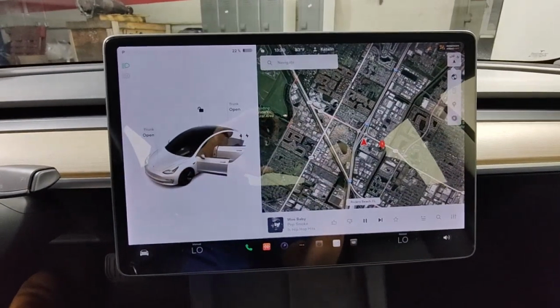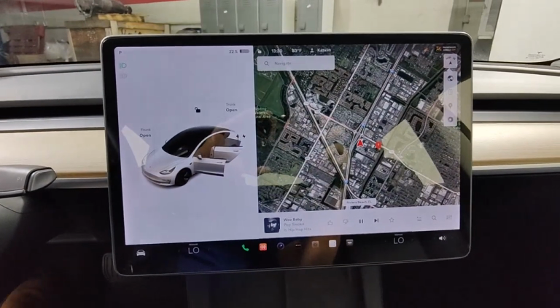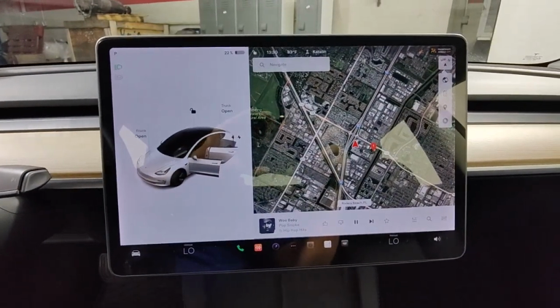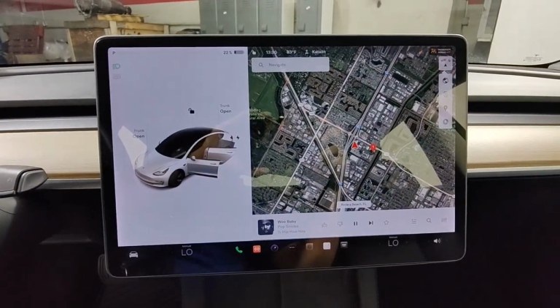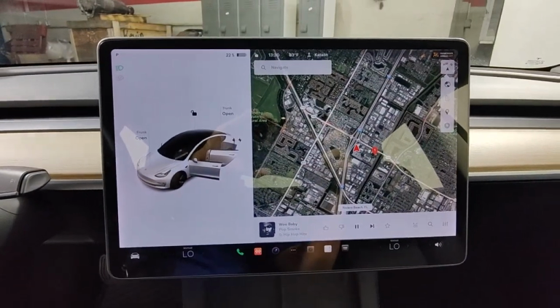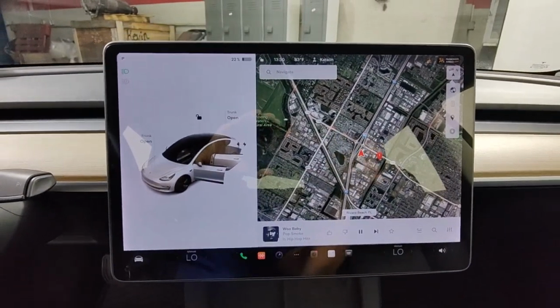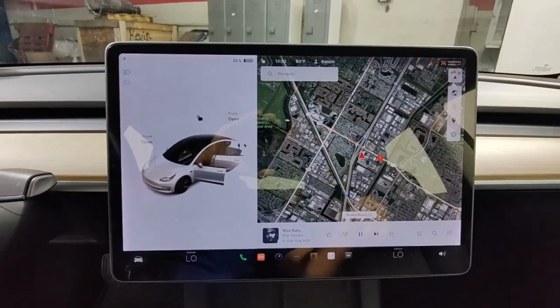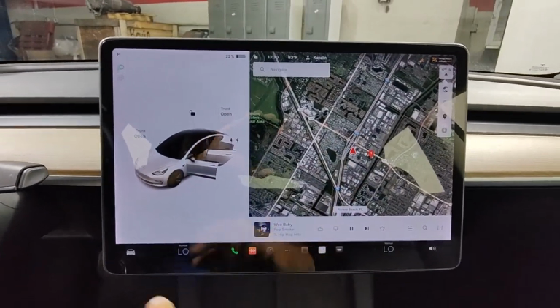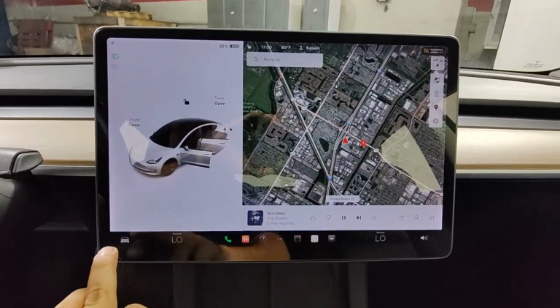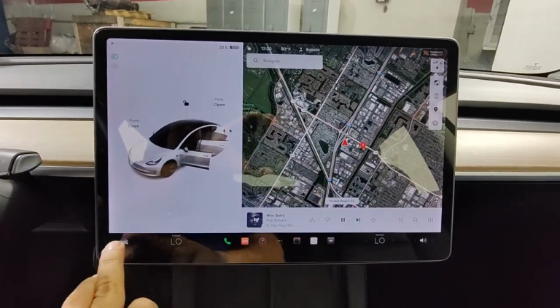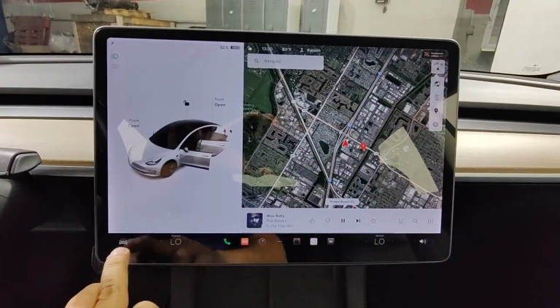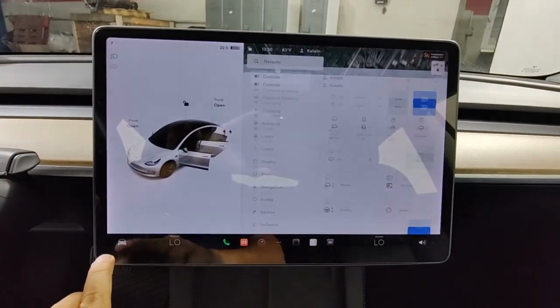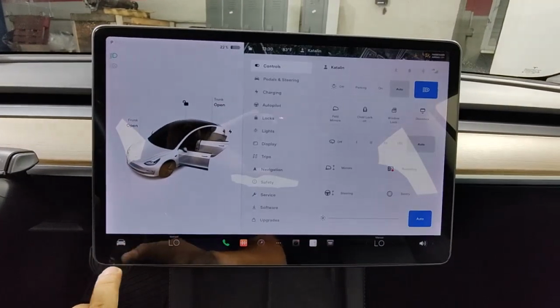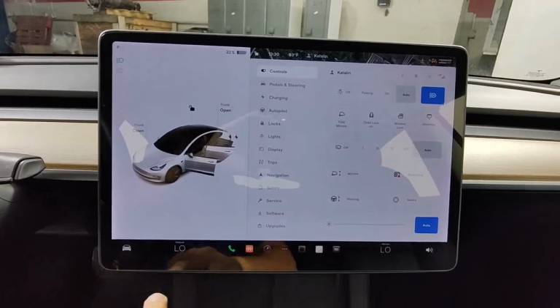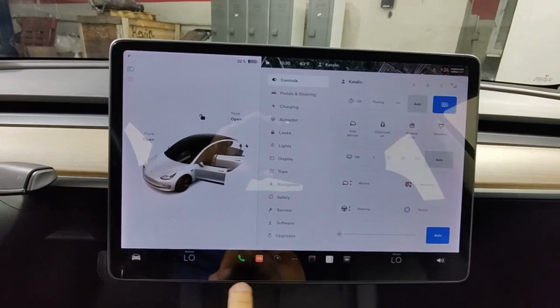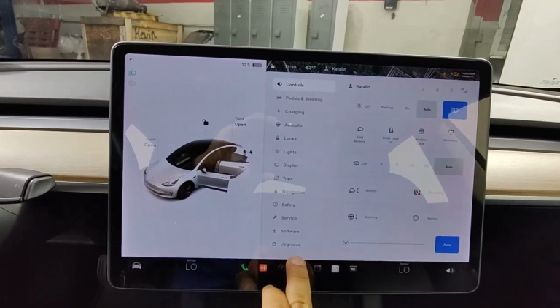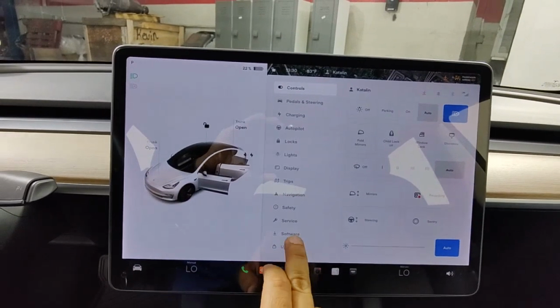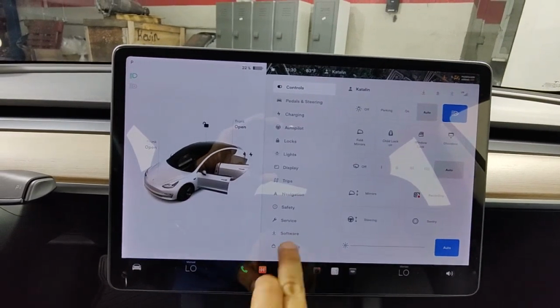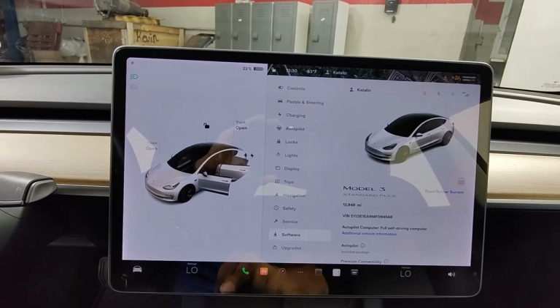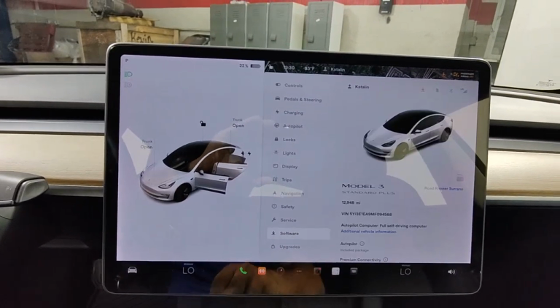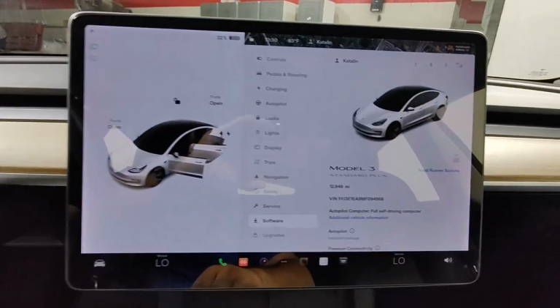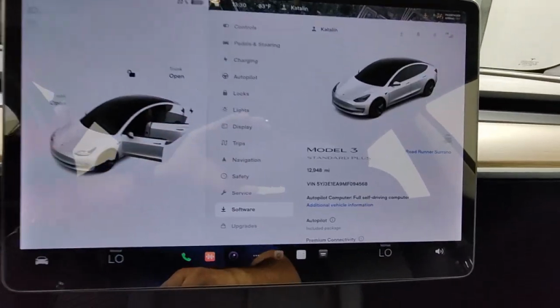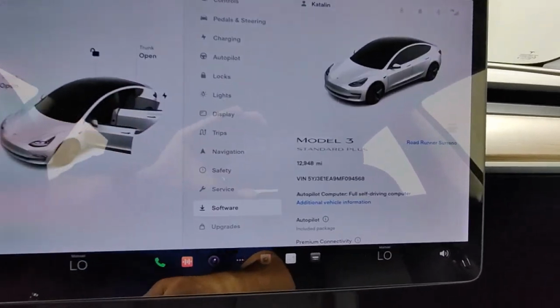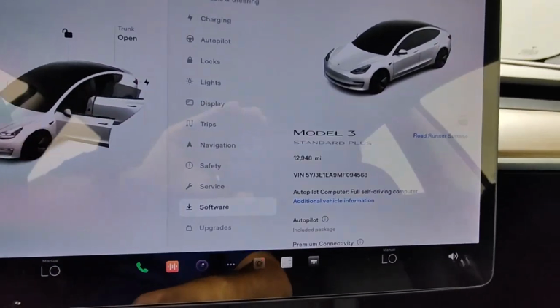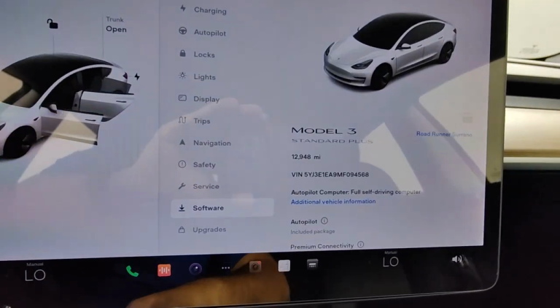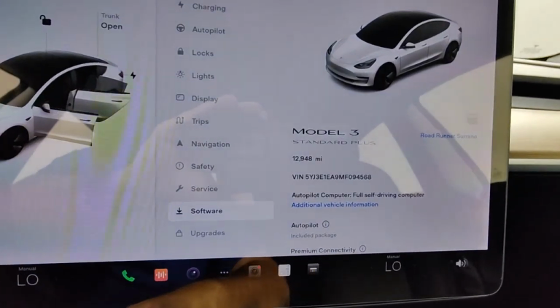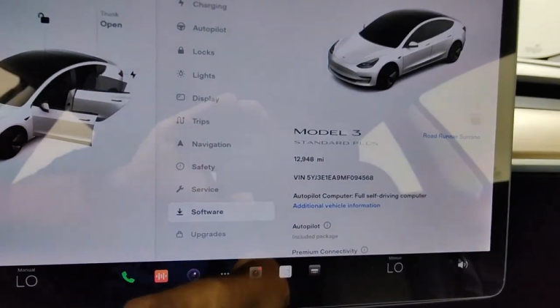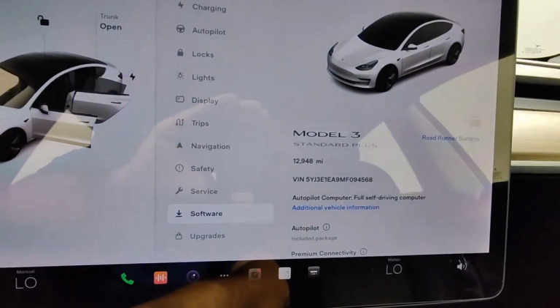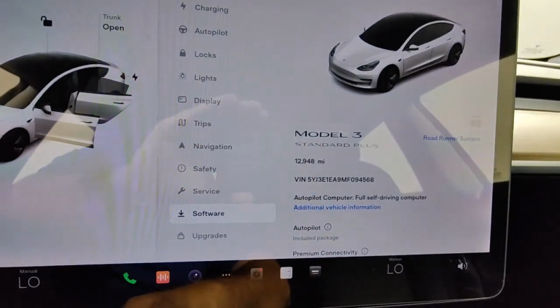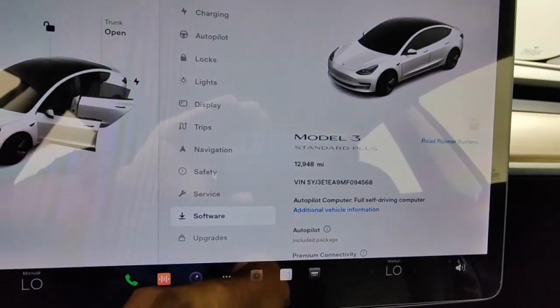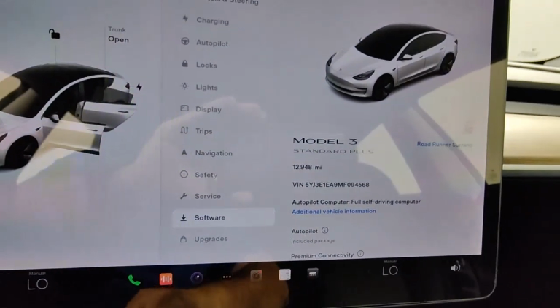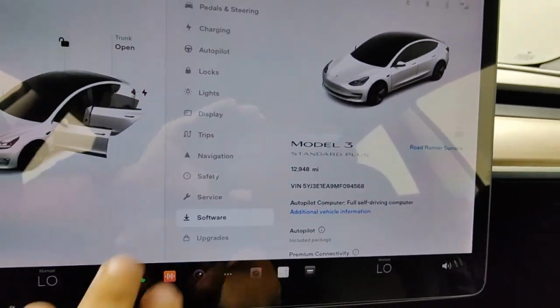Drive boldly into a brighter future in this remarkable Model 3. Come in for a road test — our team will make it the best part of your day.